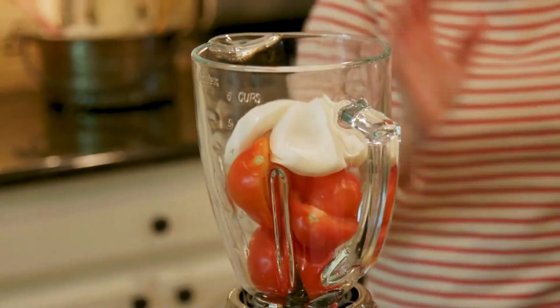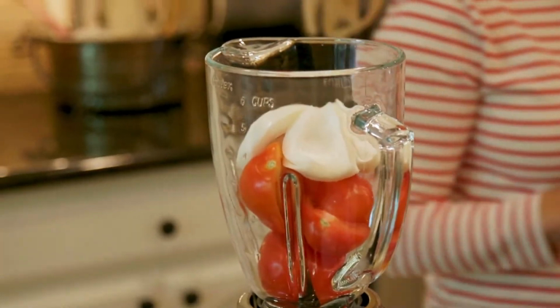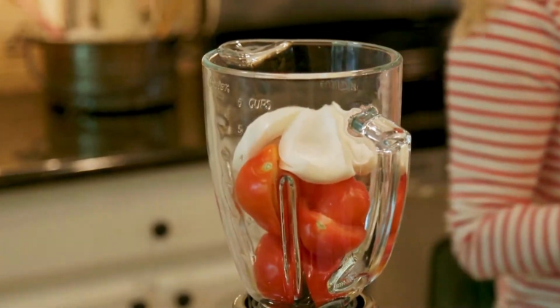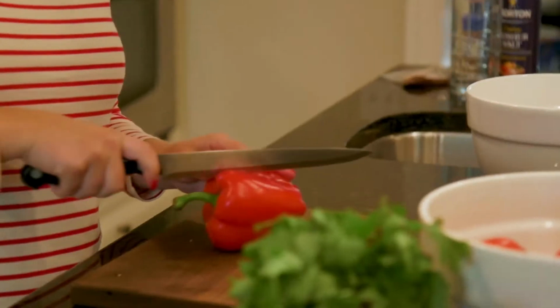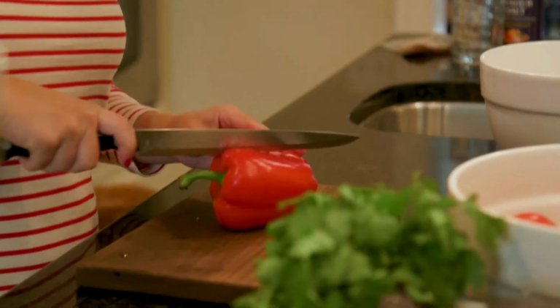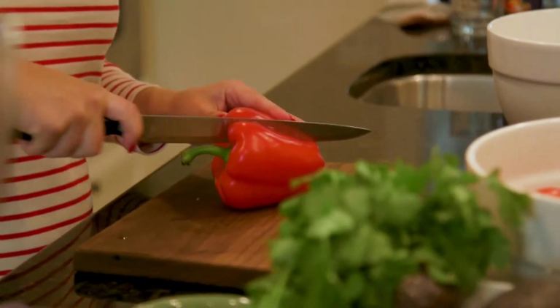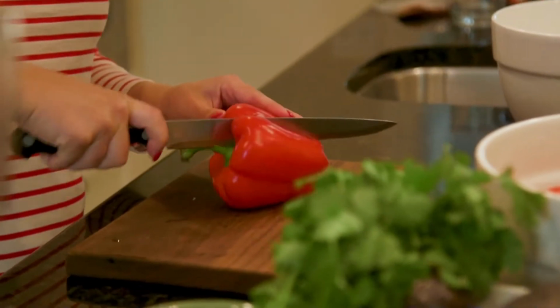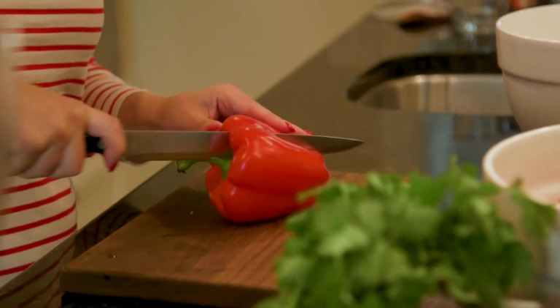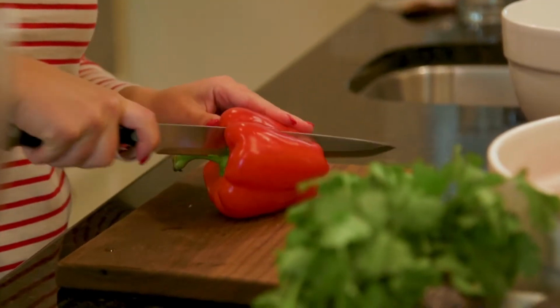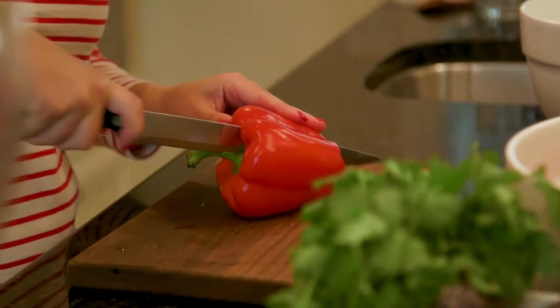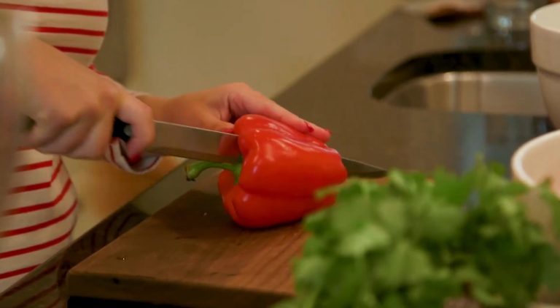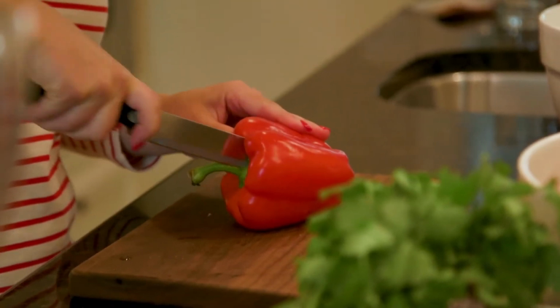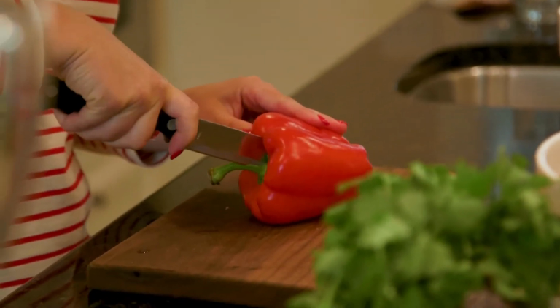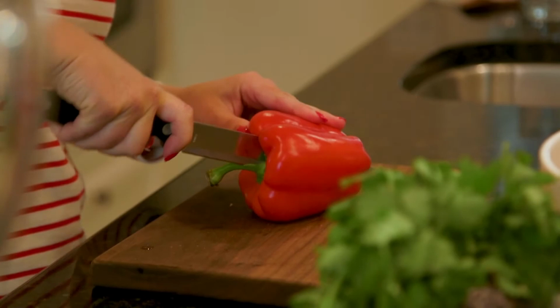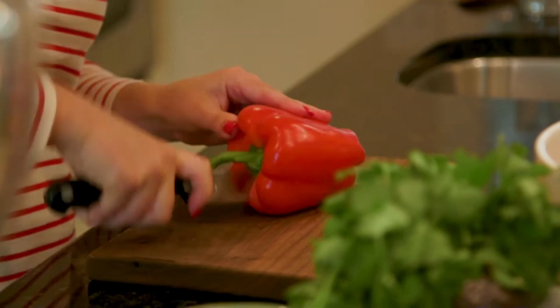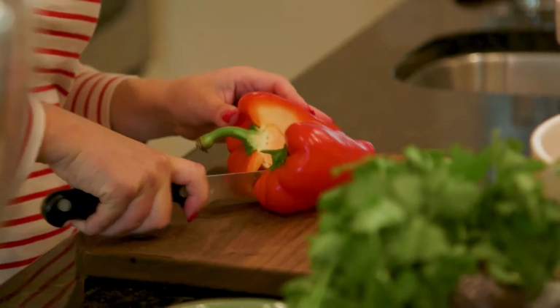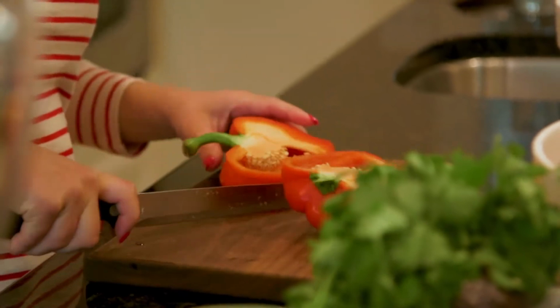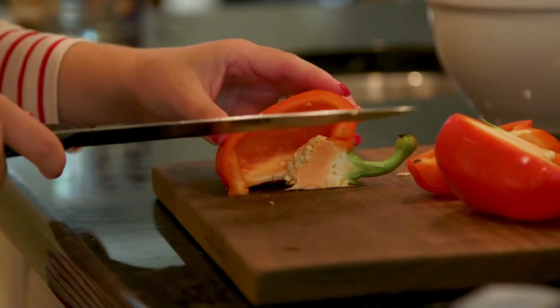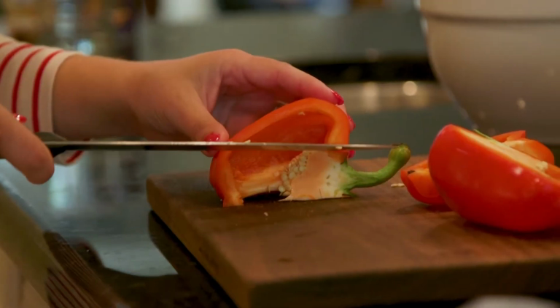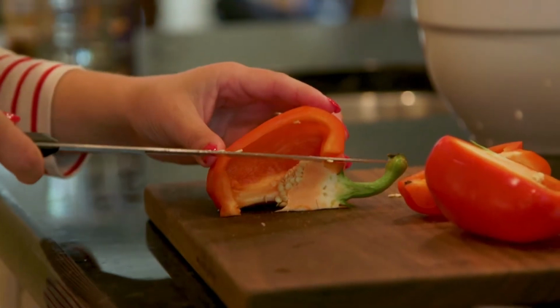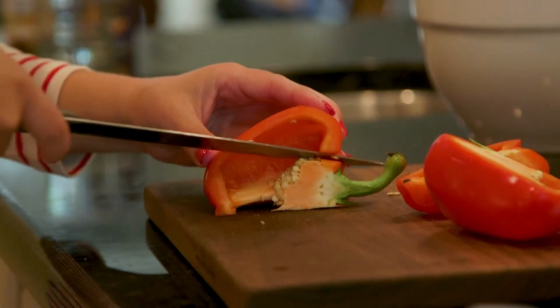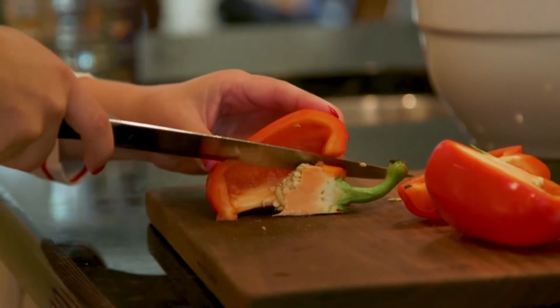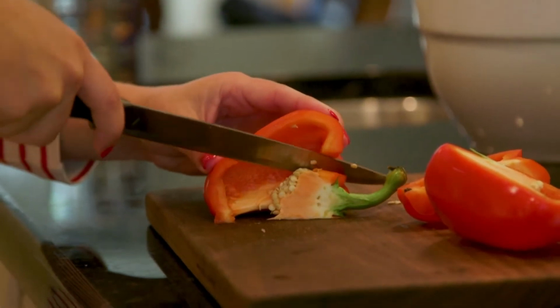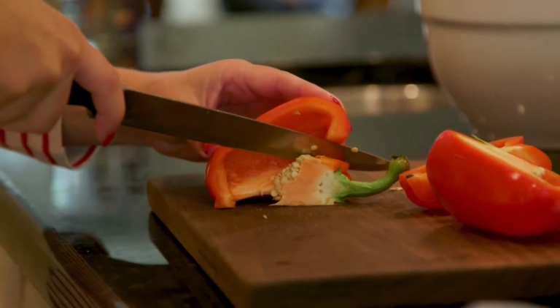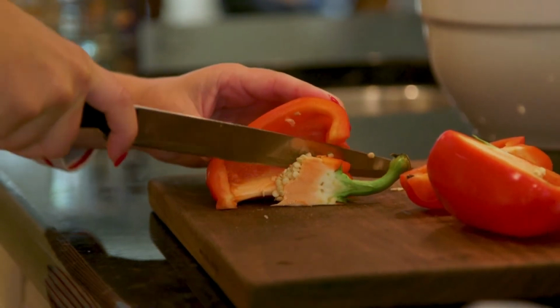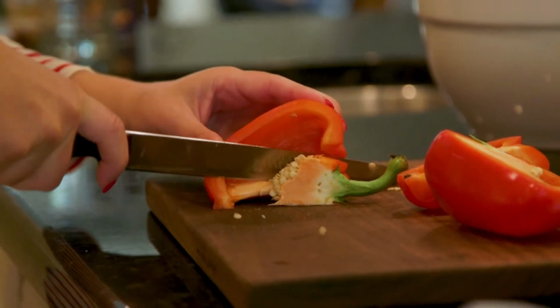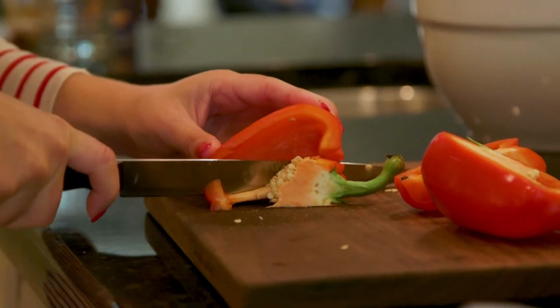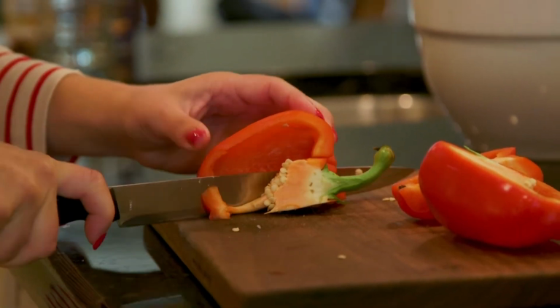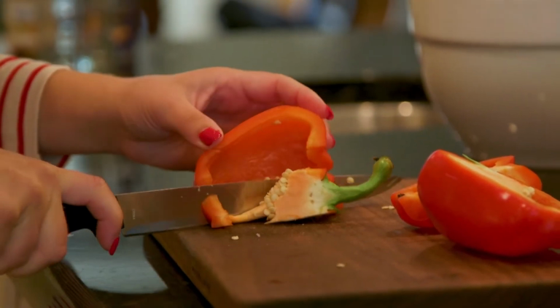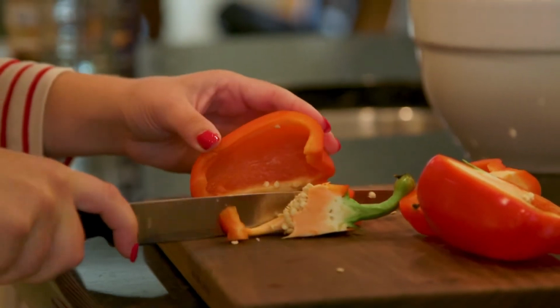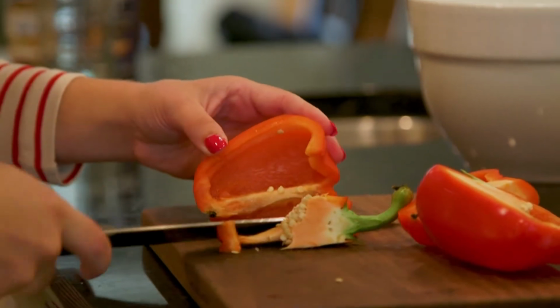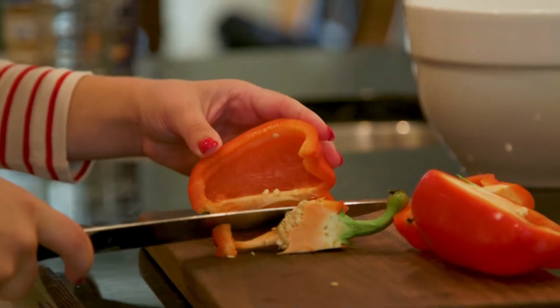Now you're gonna want to take a red pepper. Chop that up and make sure to get all the membrane and the seeds out.